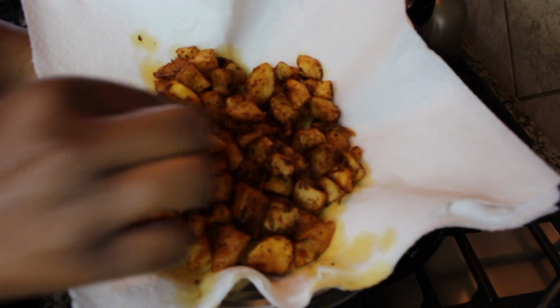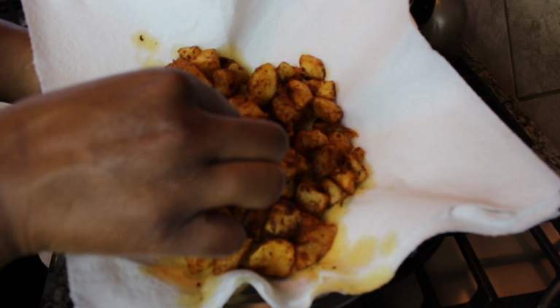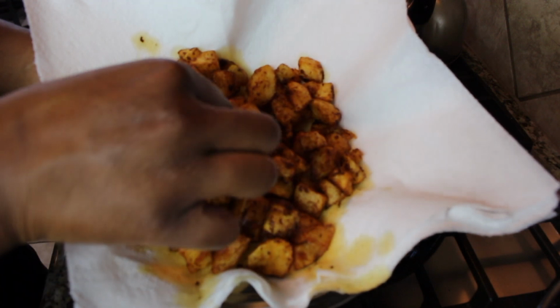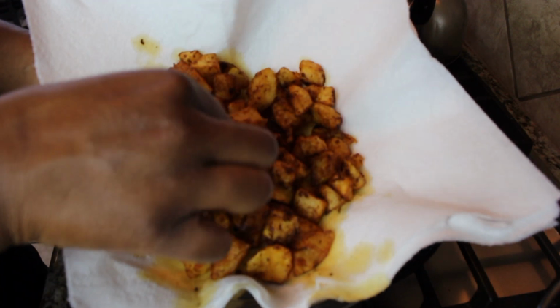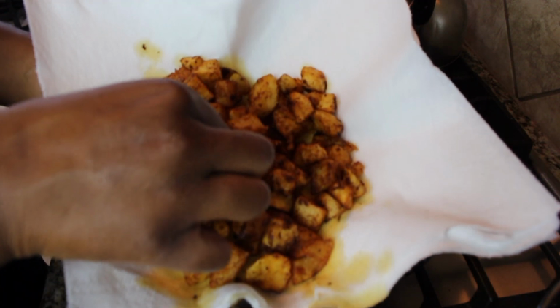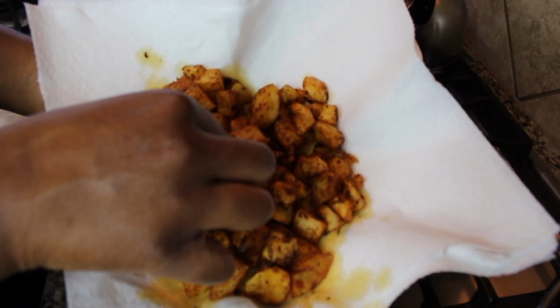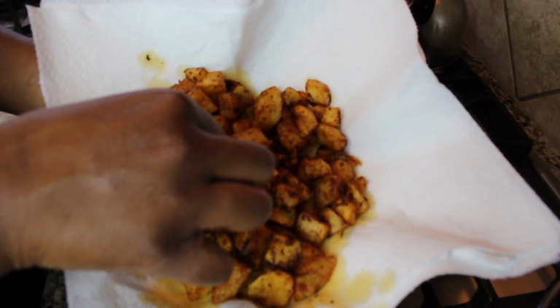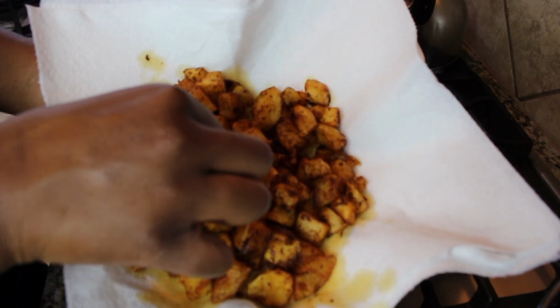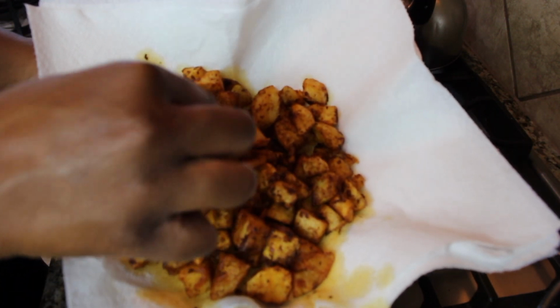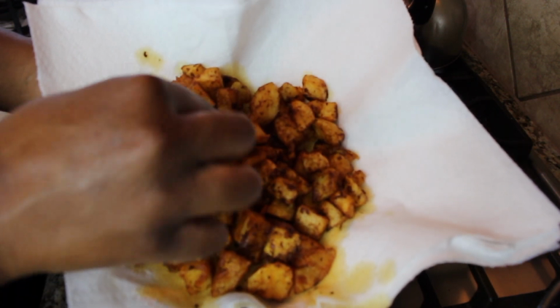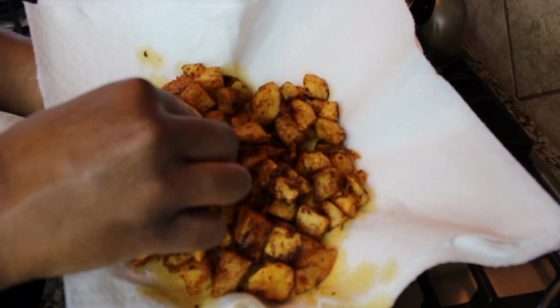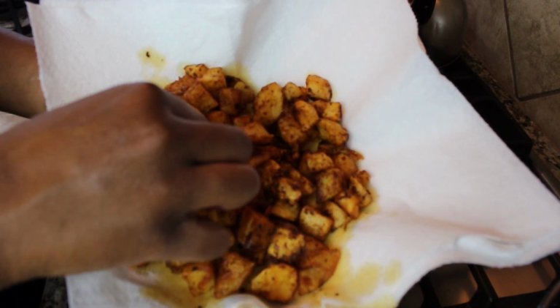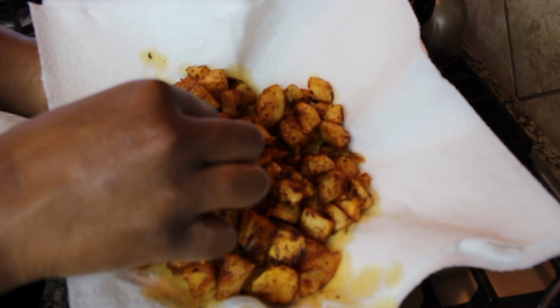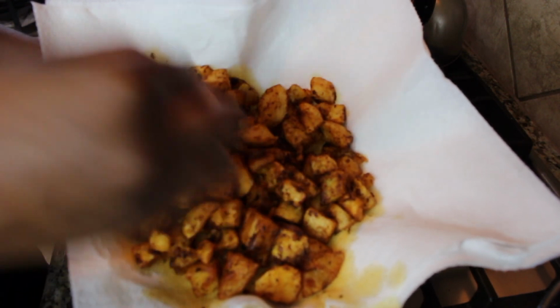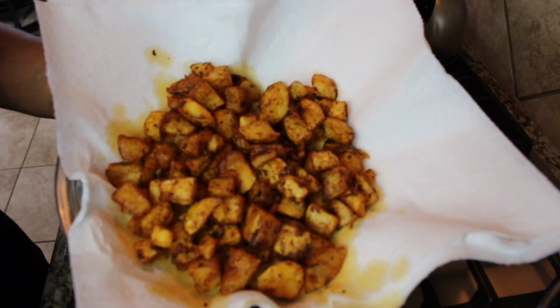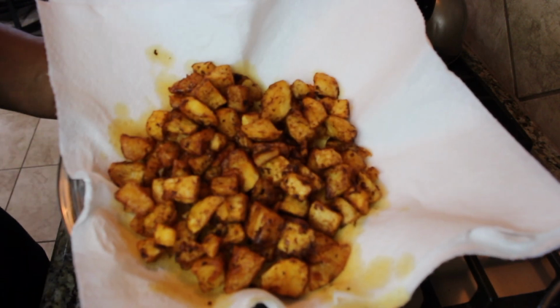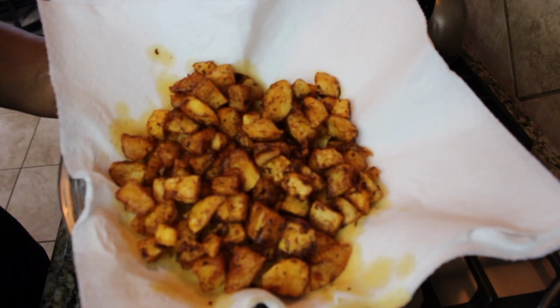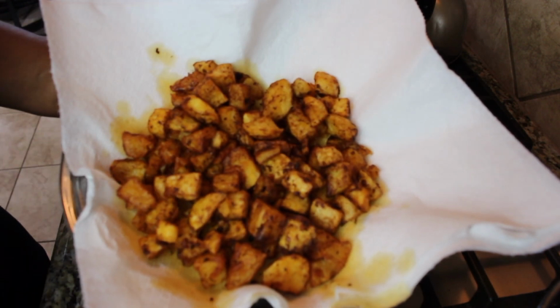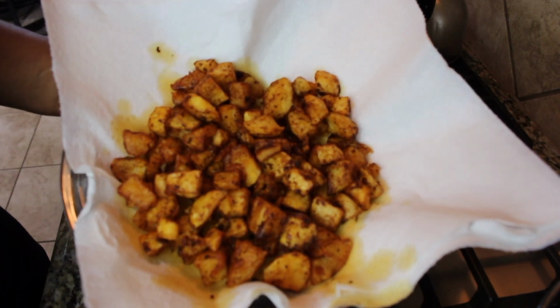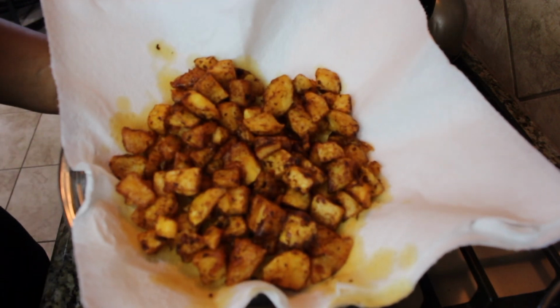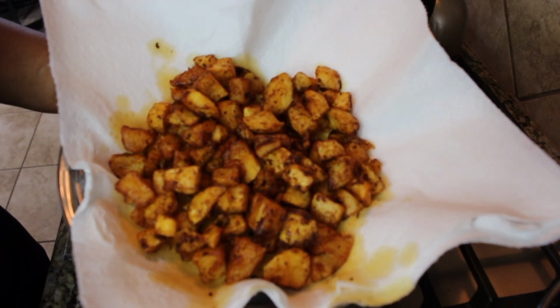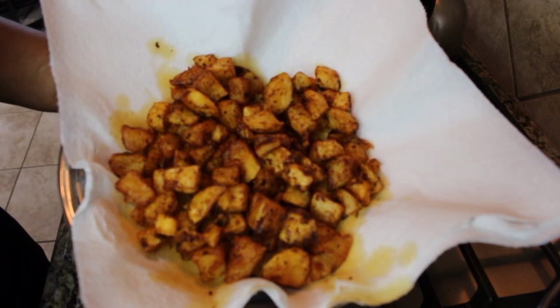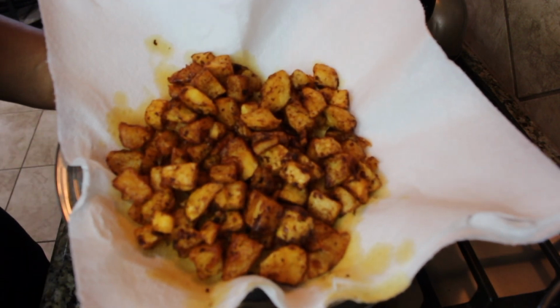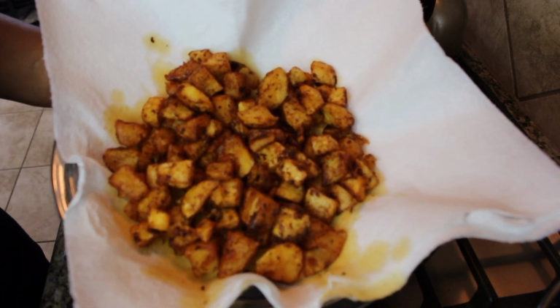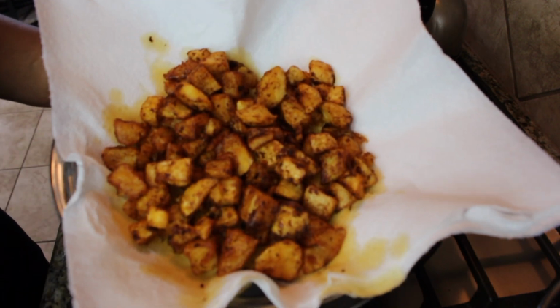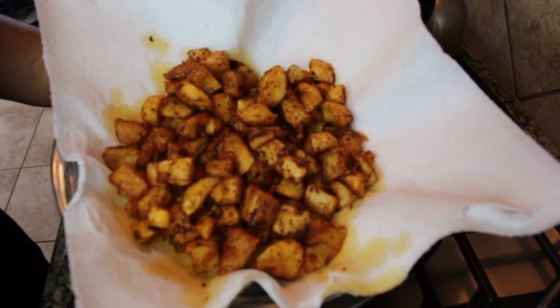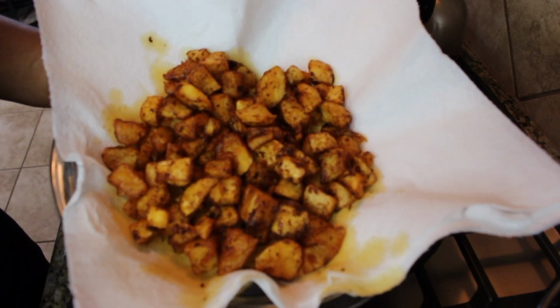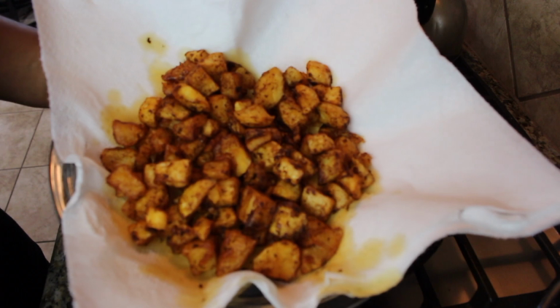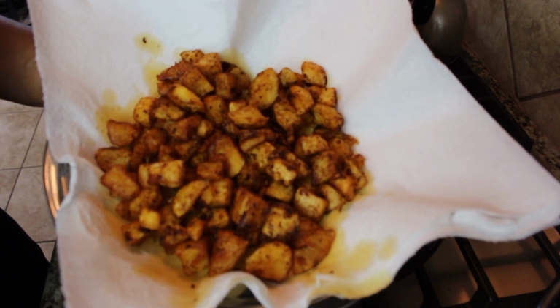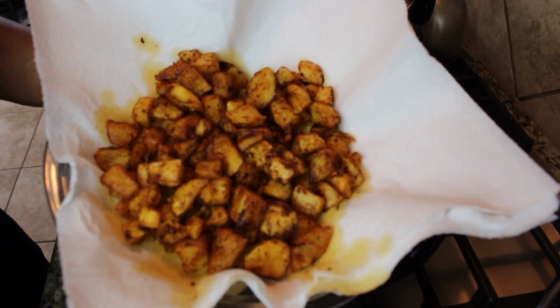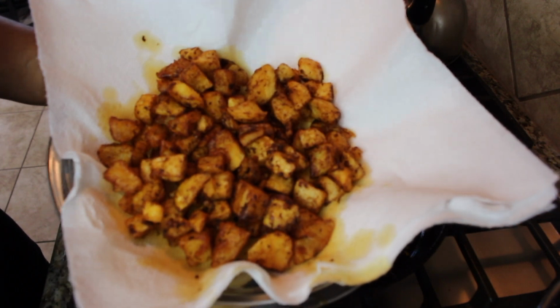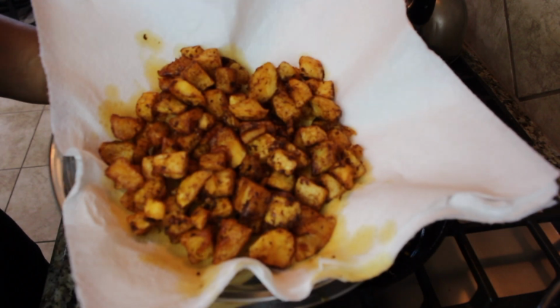It's still hot, but I'm going to taste one. Mmm, that crunch.